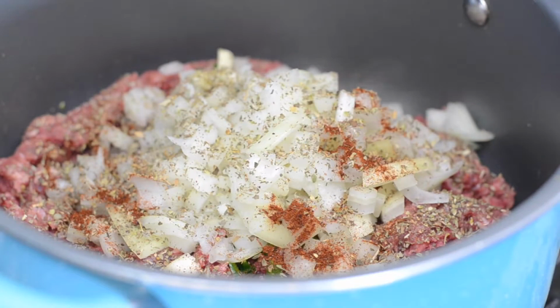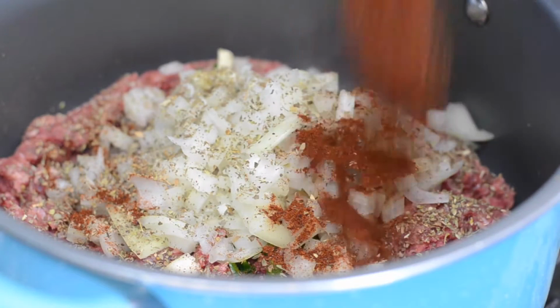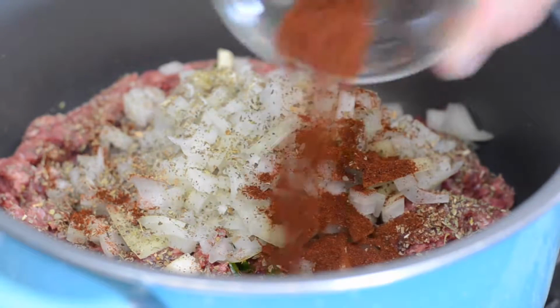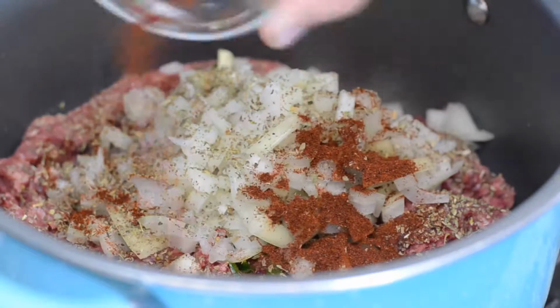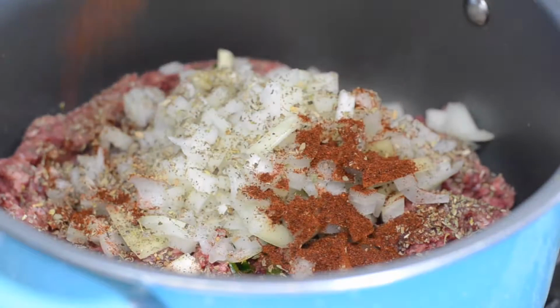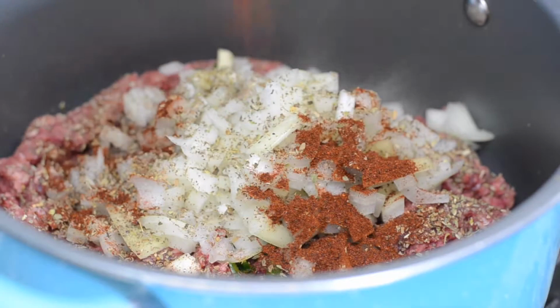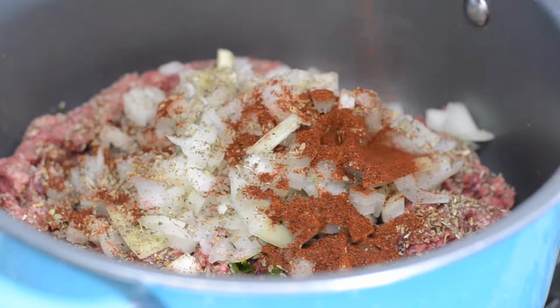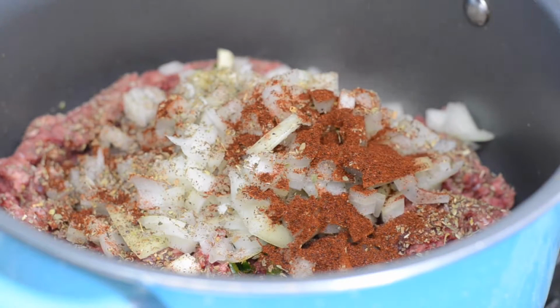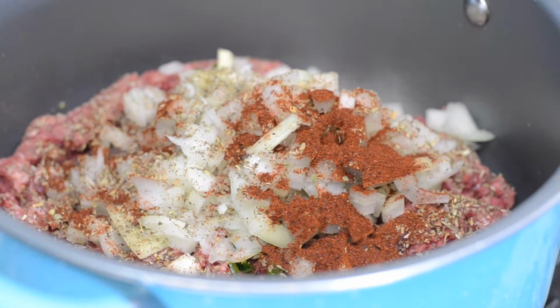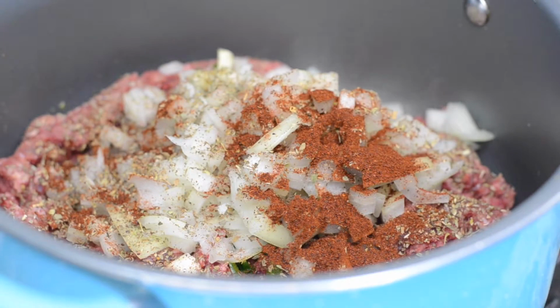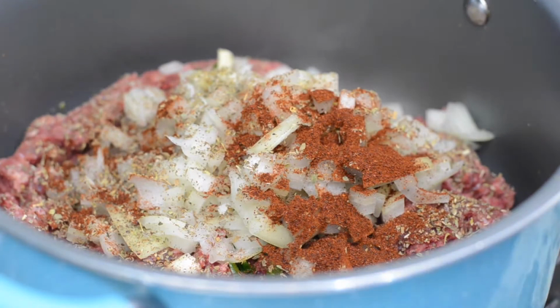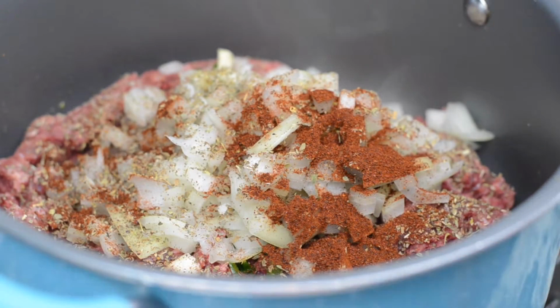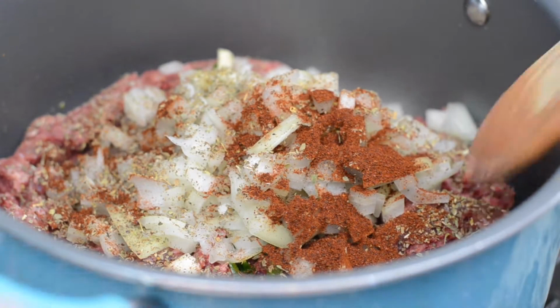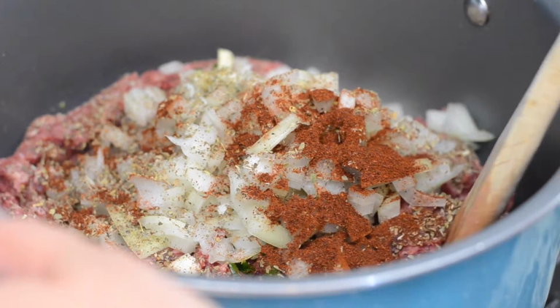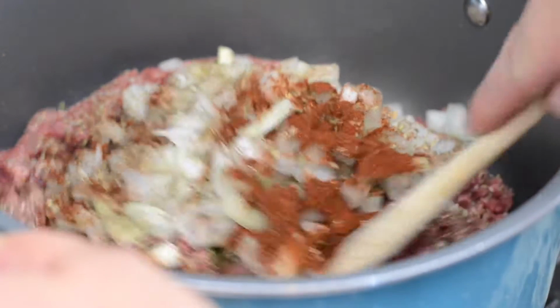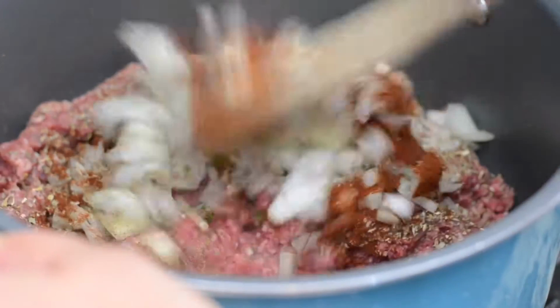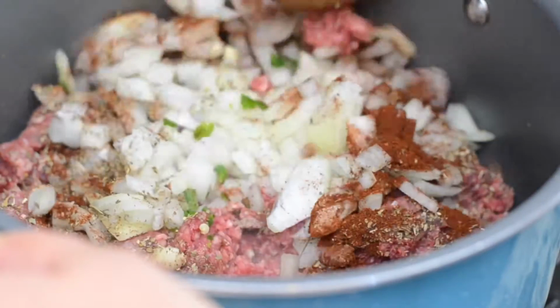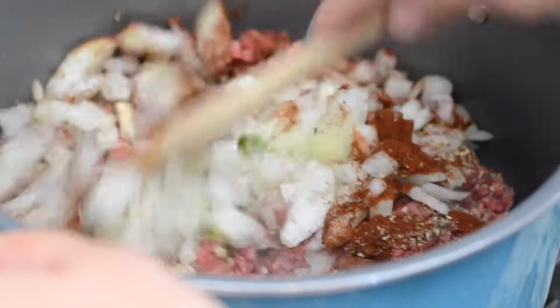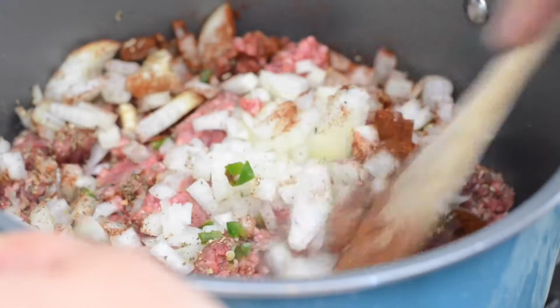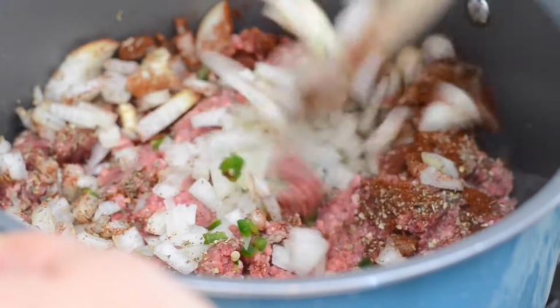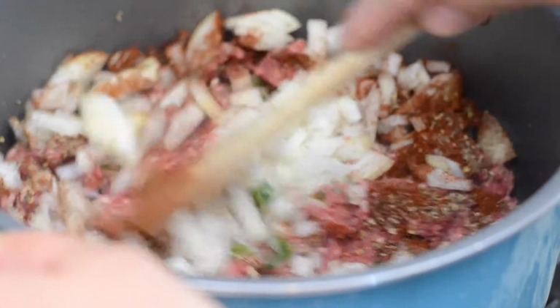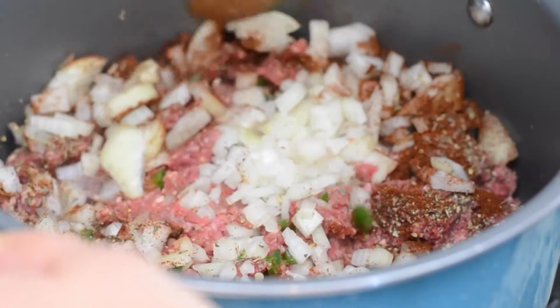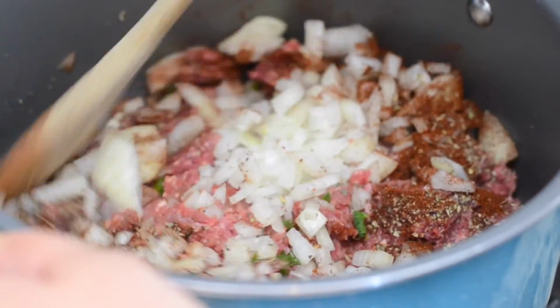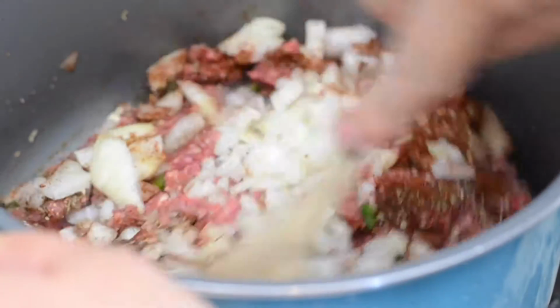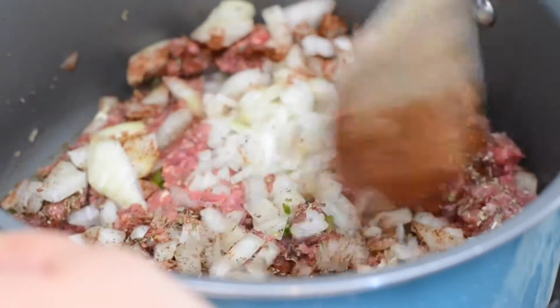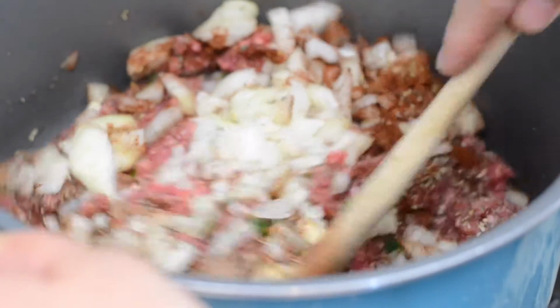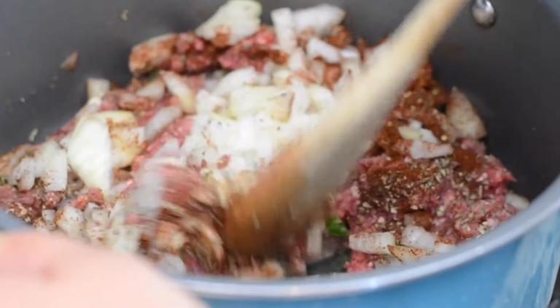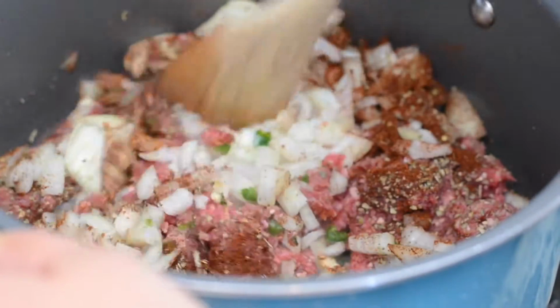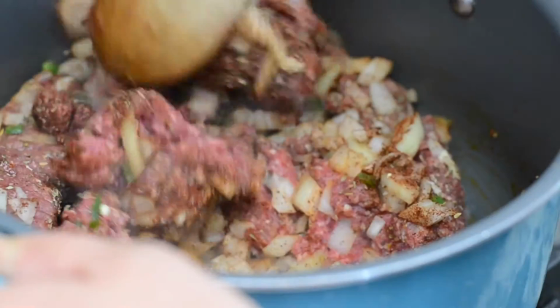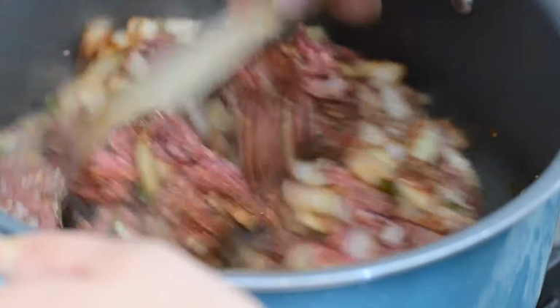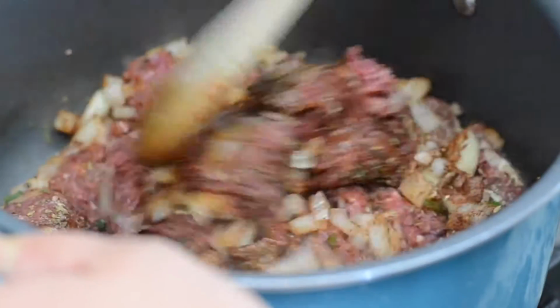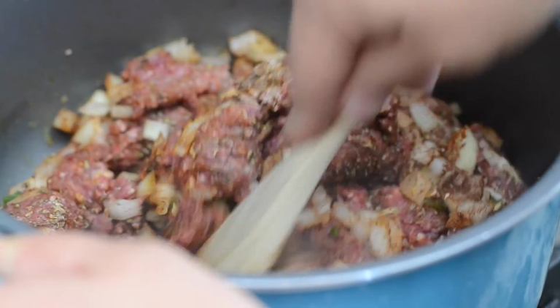We're going to follow this up by adding a quarter cup of chili powder. Then we're just going to stir it together and brown it nicely.